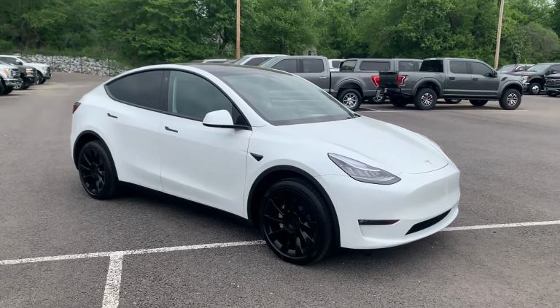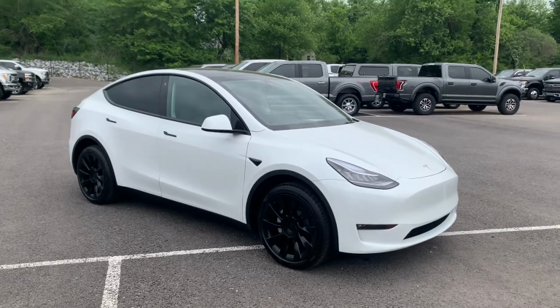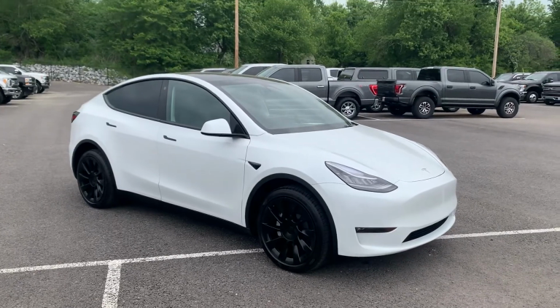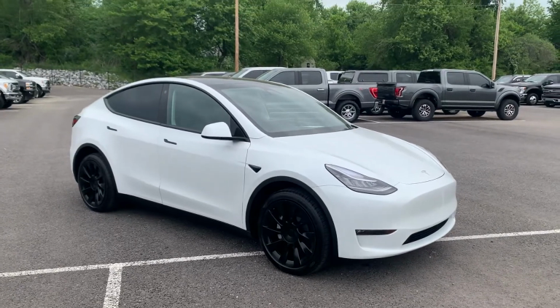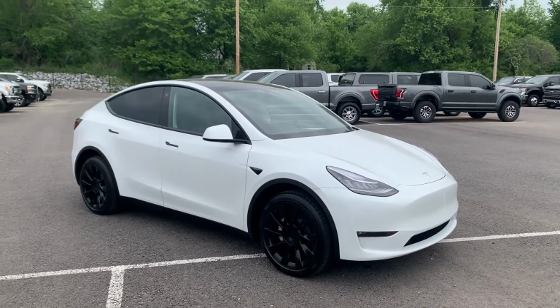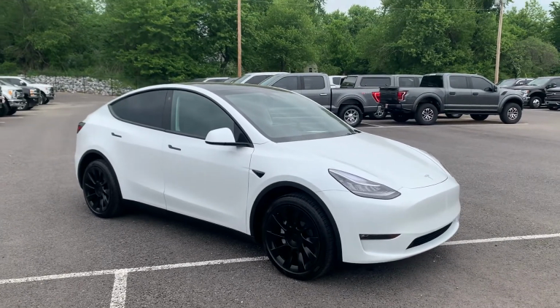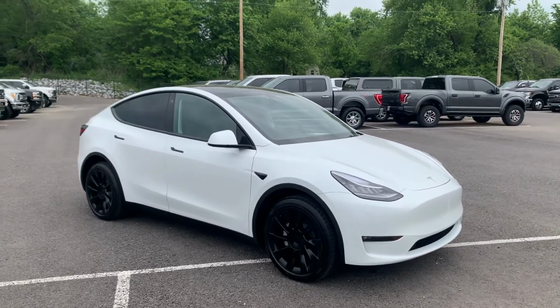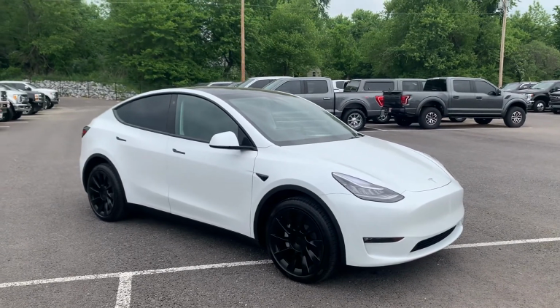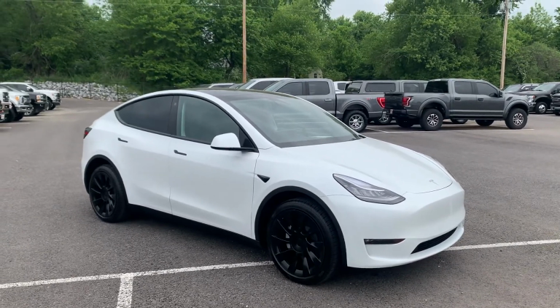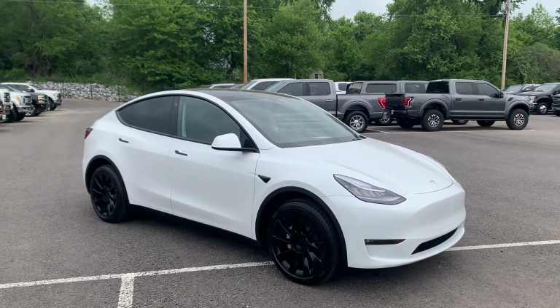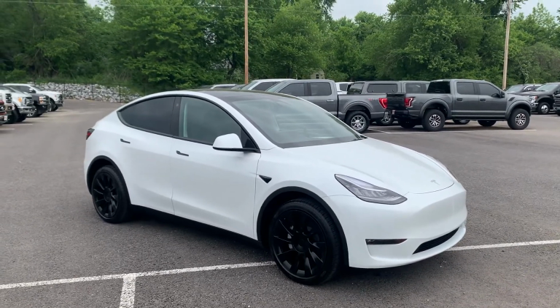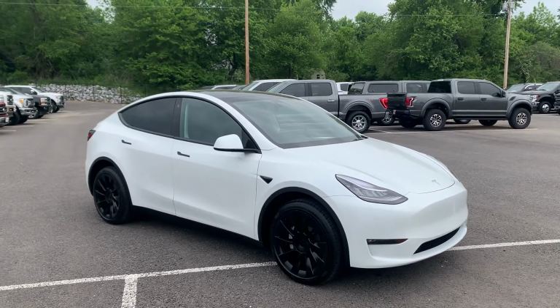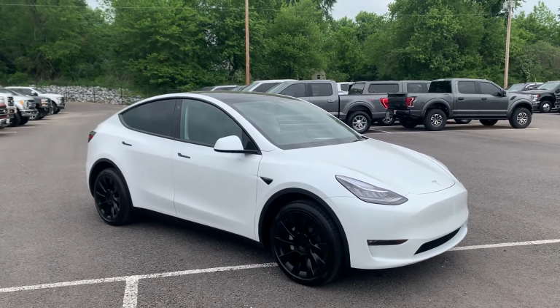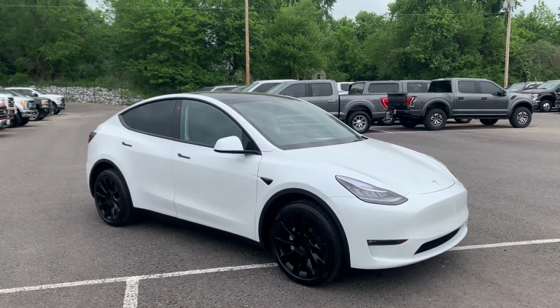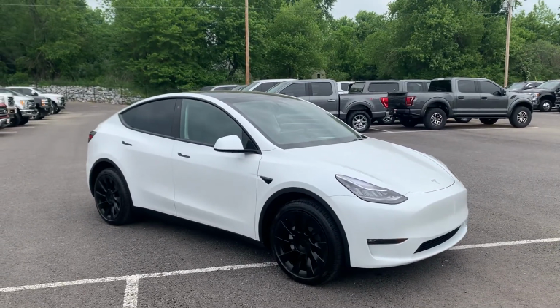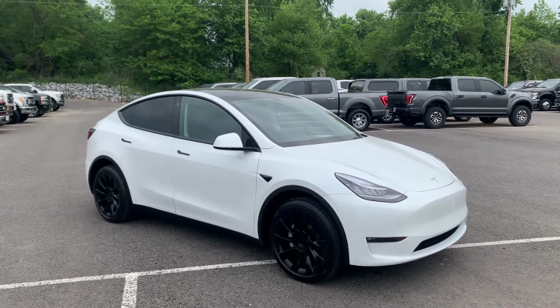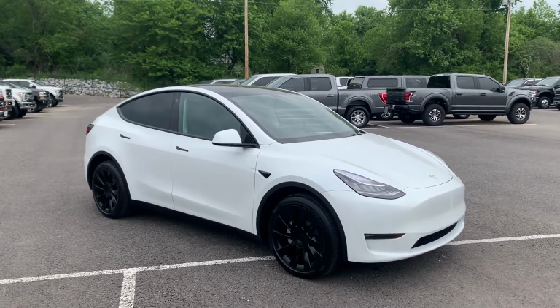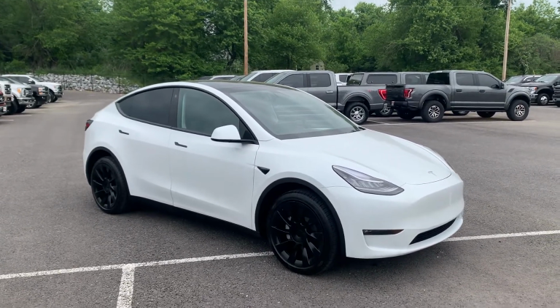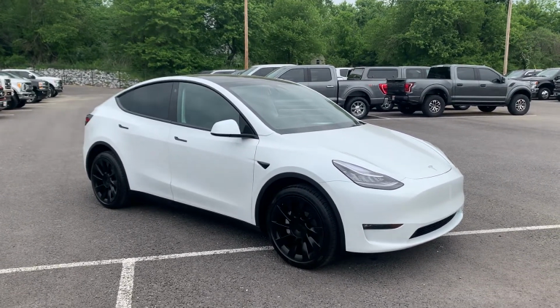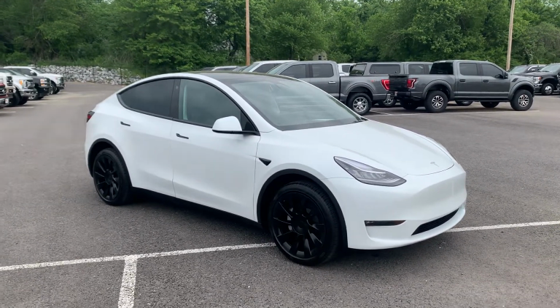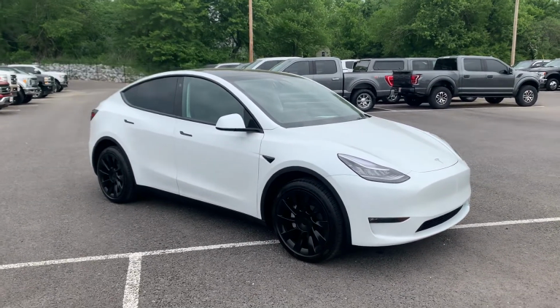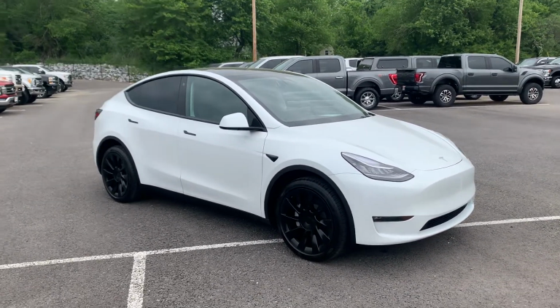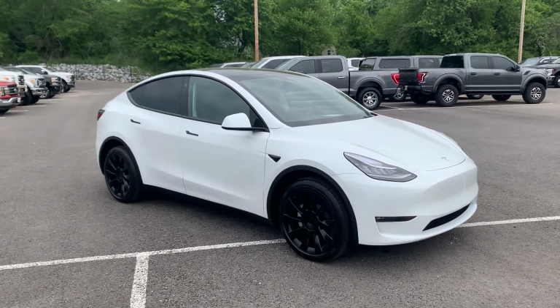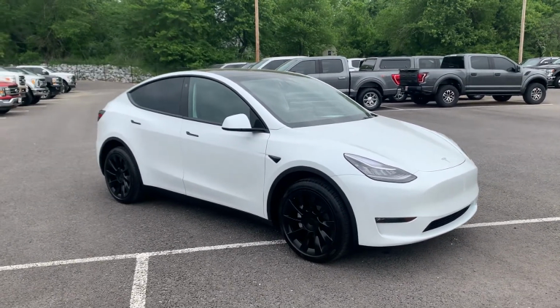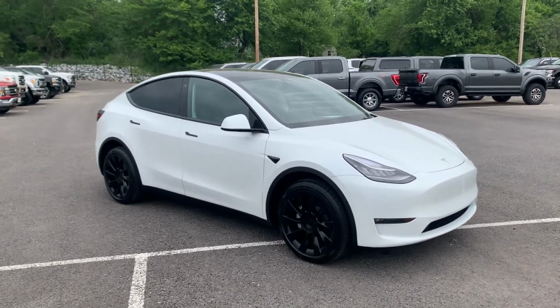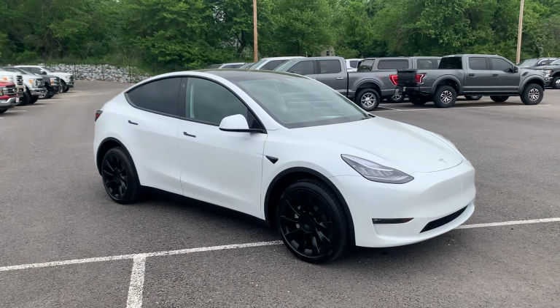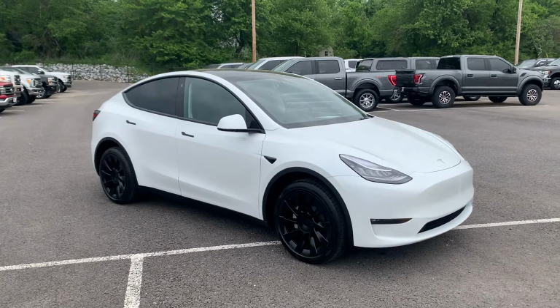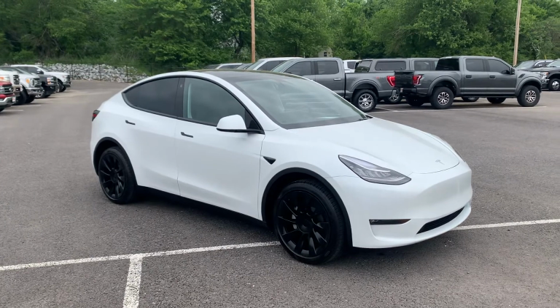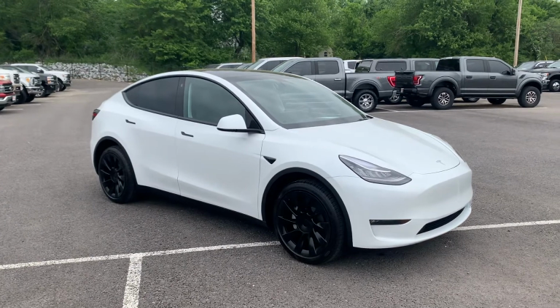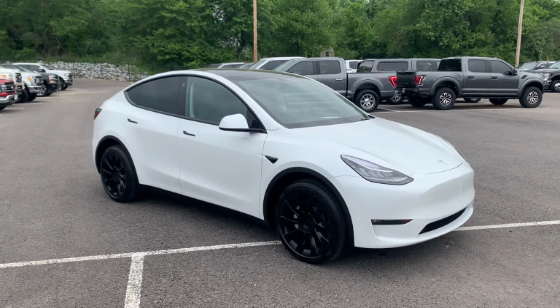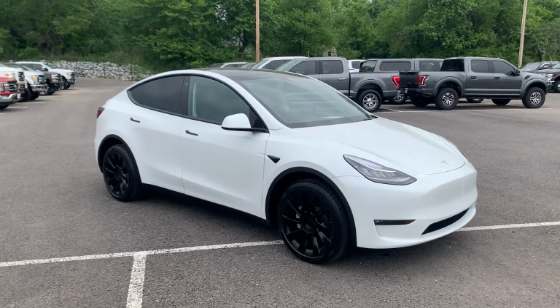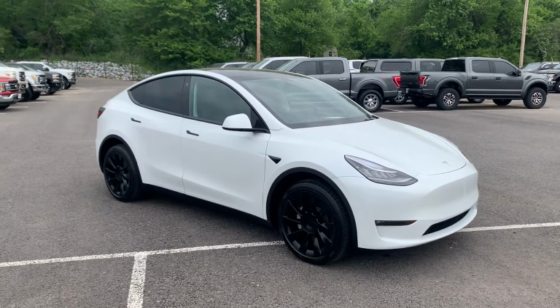2022 Tesla Model Y — we'll move to the interior next, confirm the mileage on this thing, and show you some of the features.